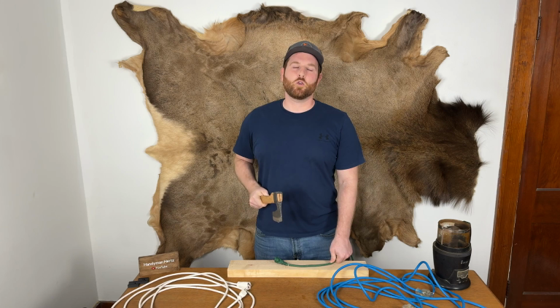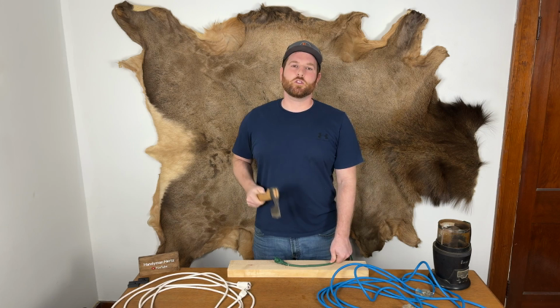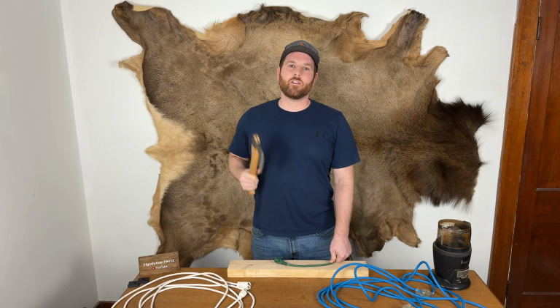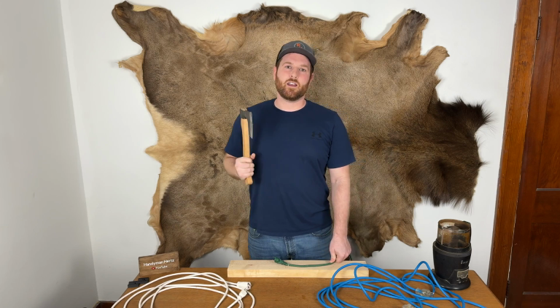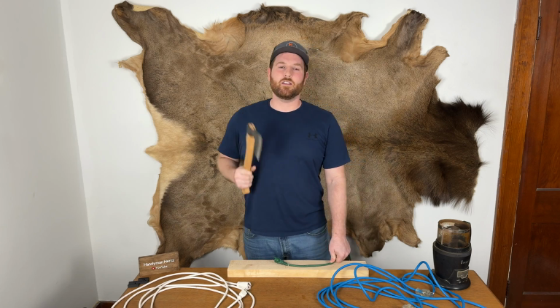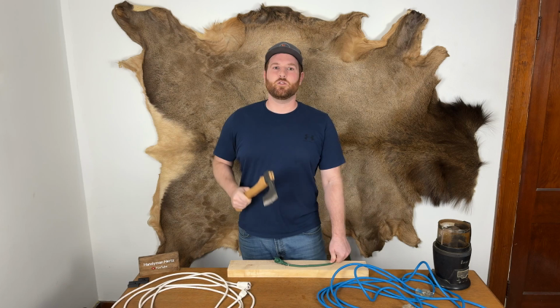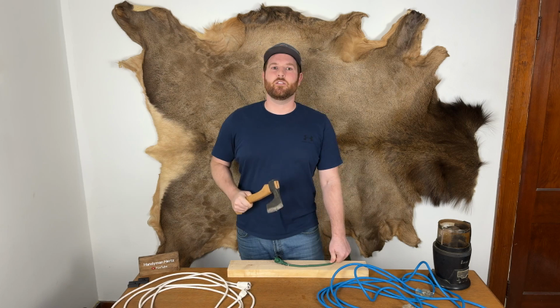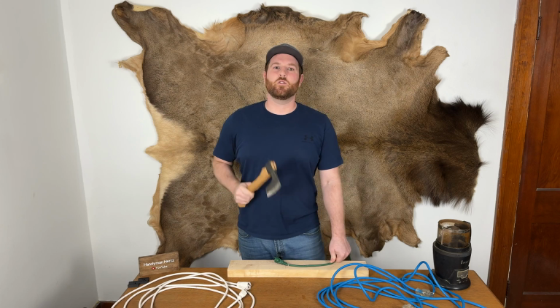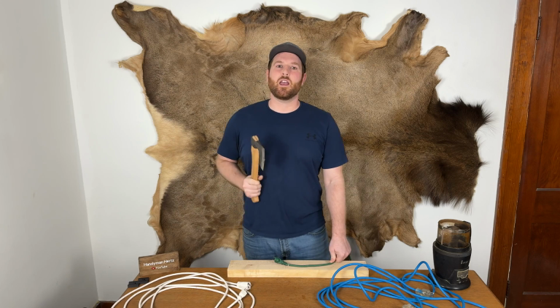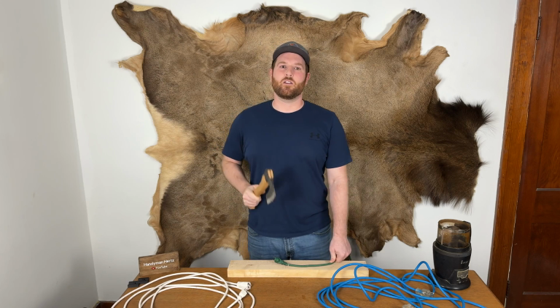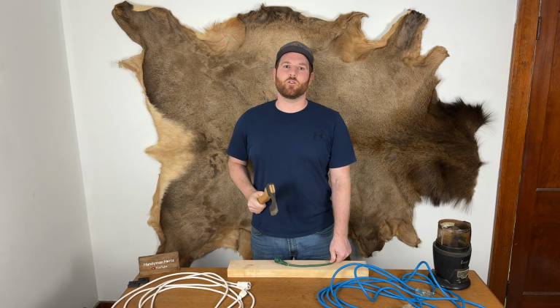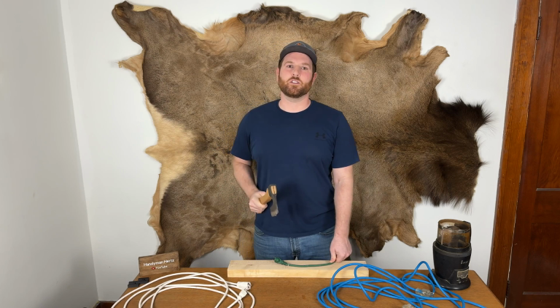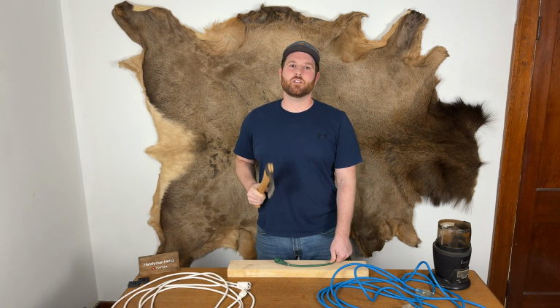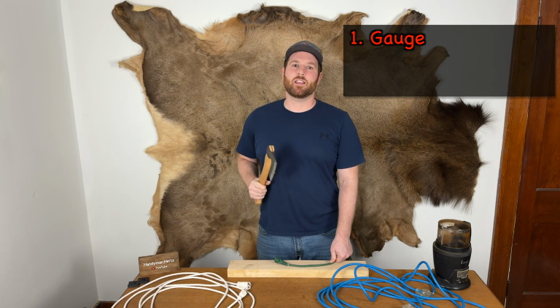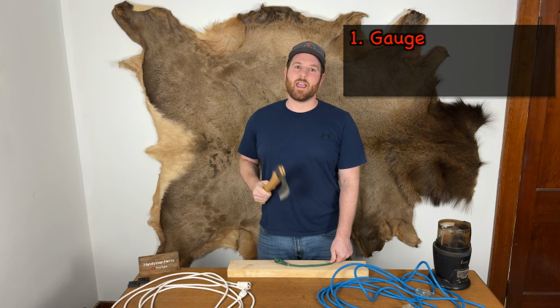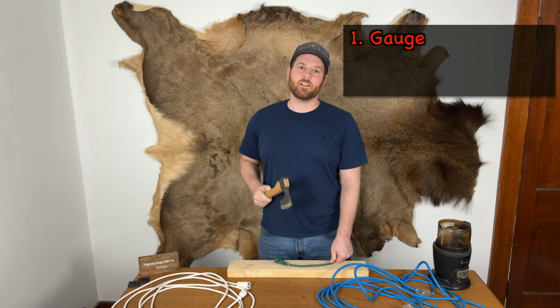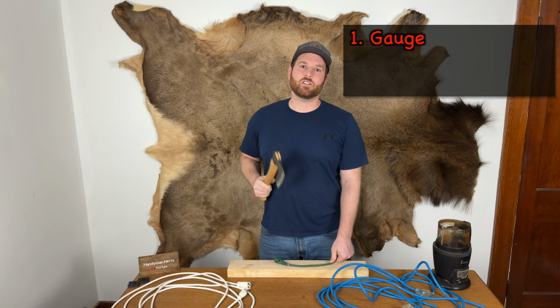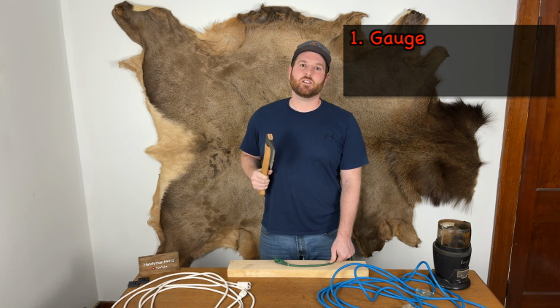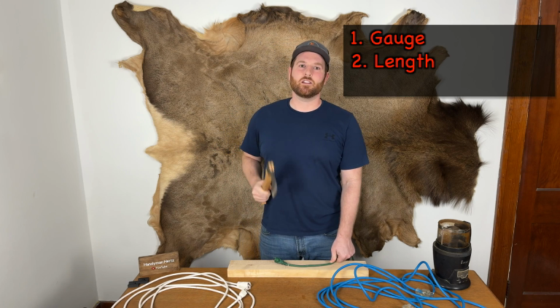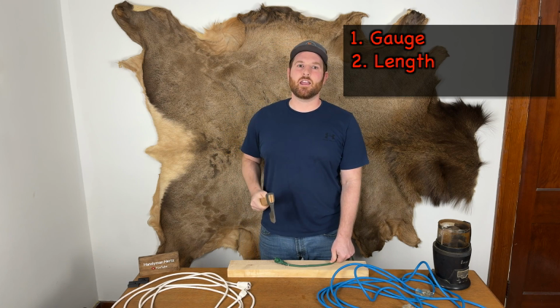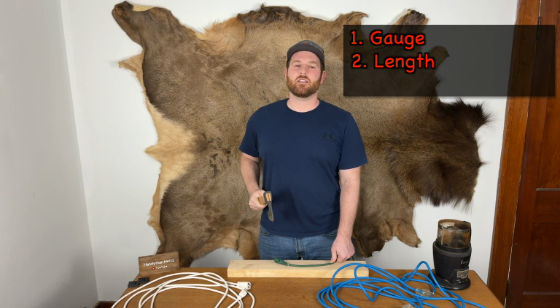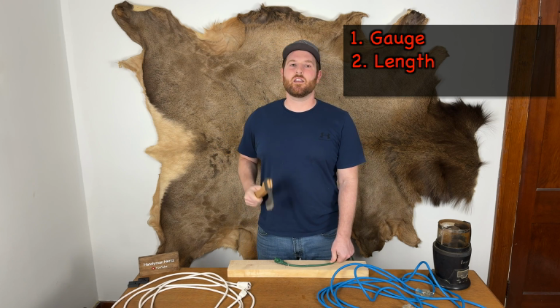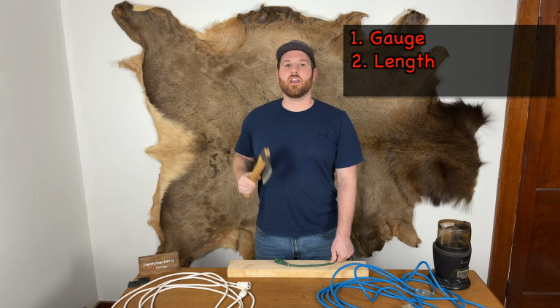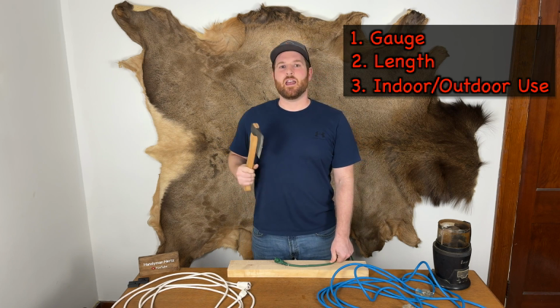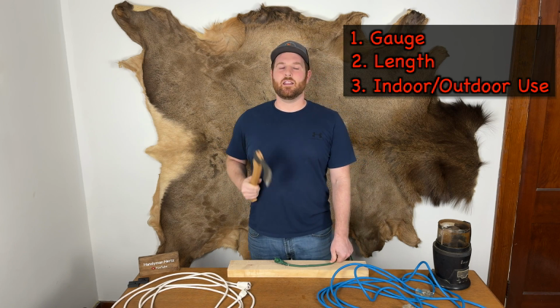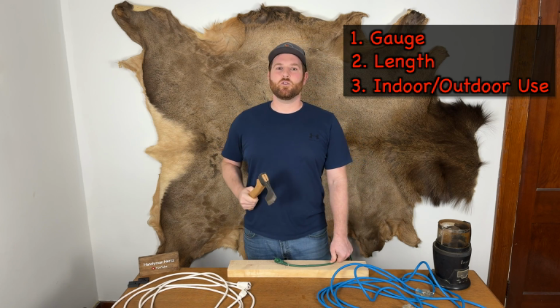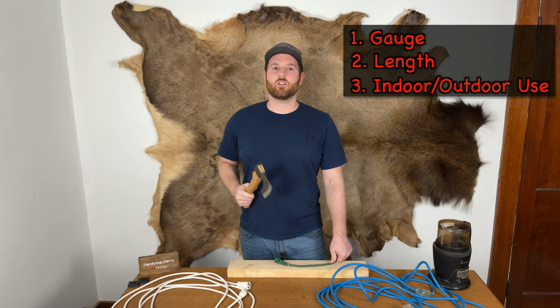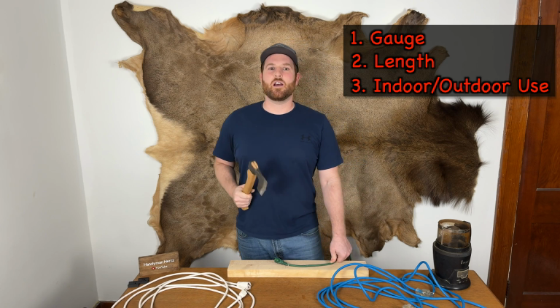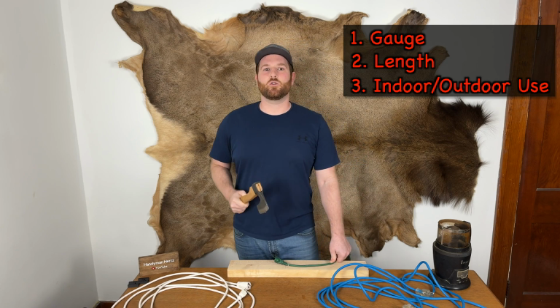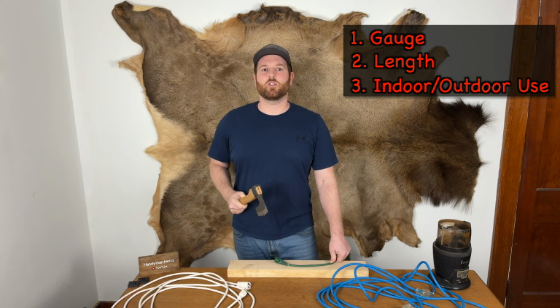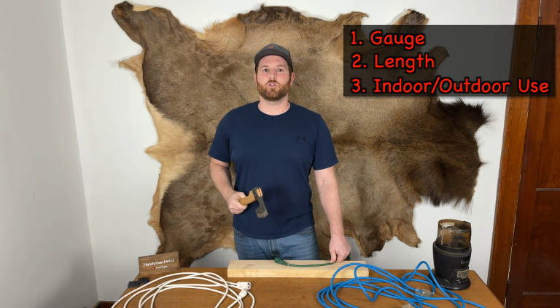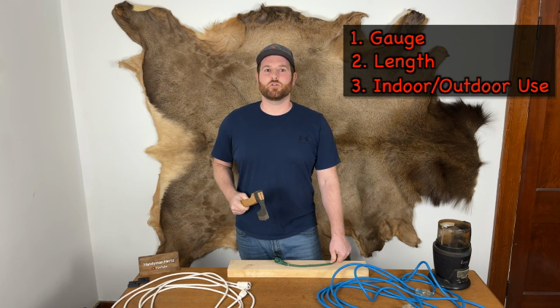Cords are divided into a few categories: gauge, length, and indoor and outdoor use.